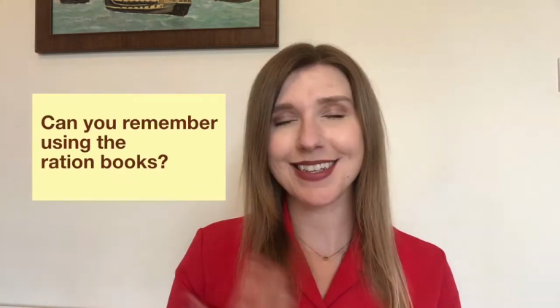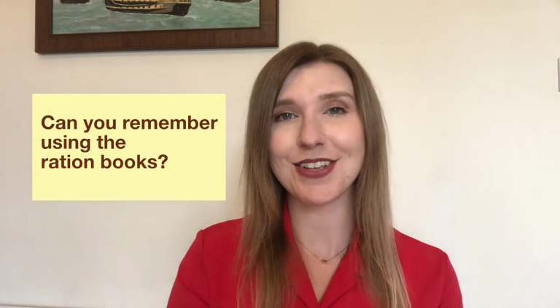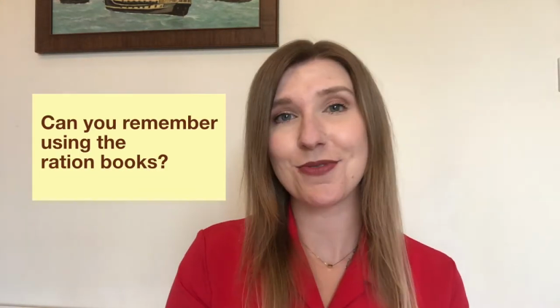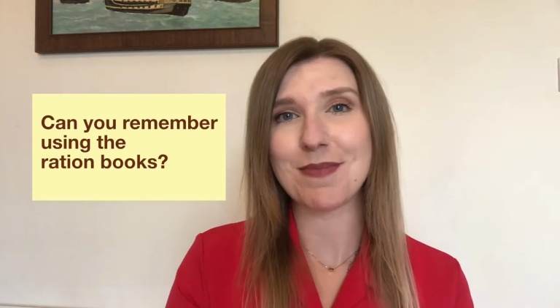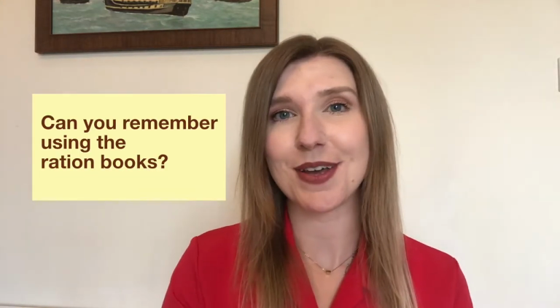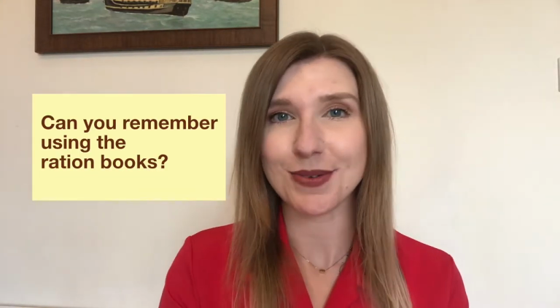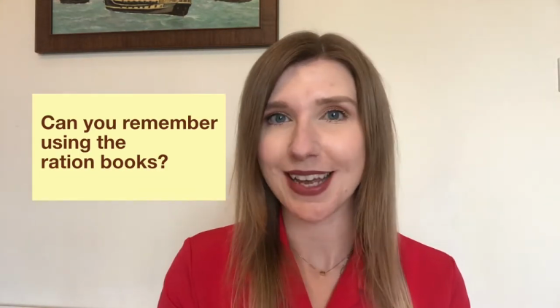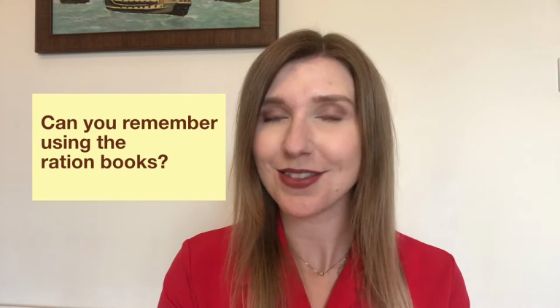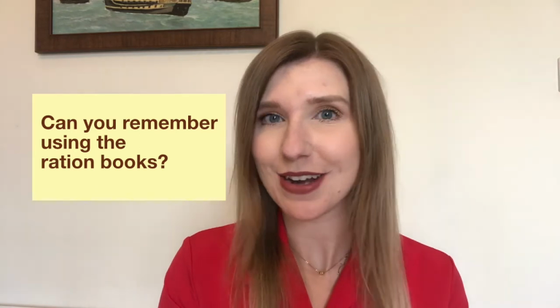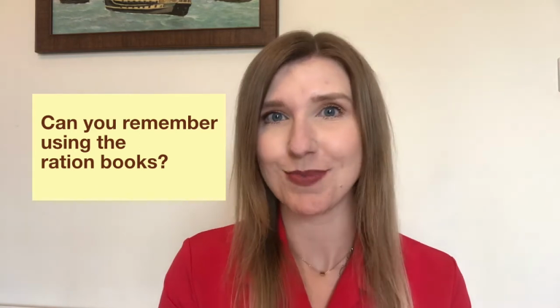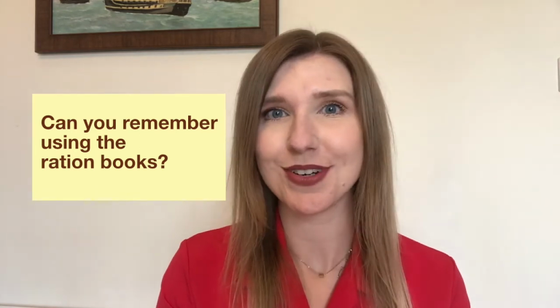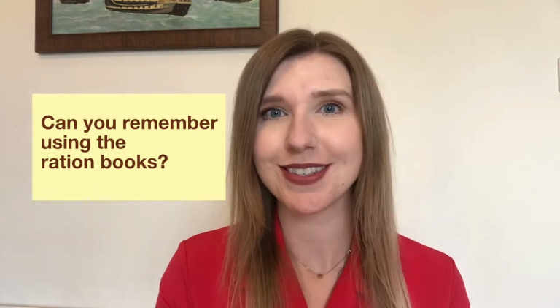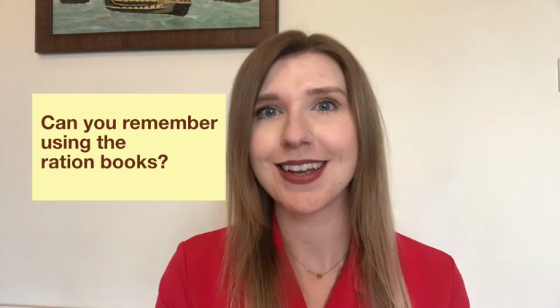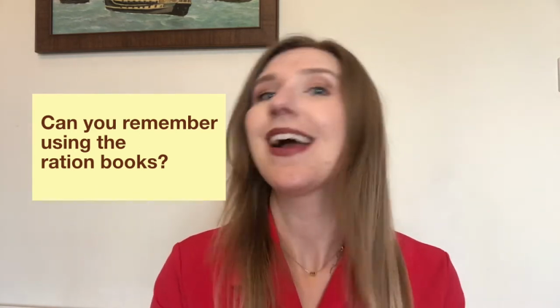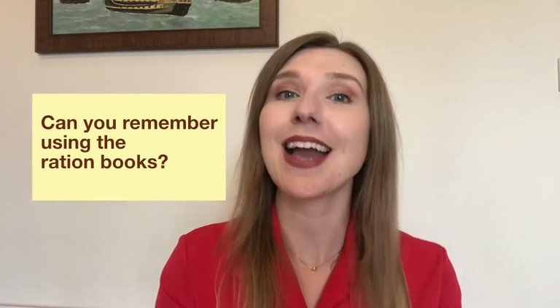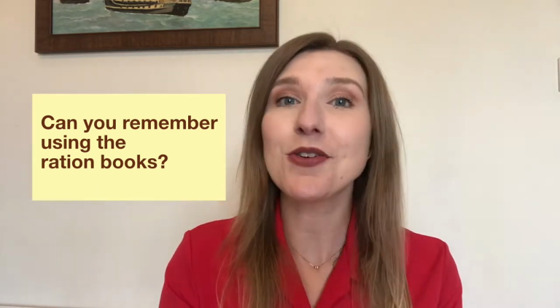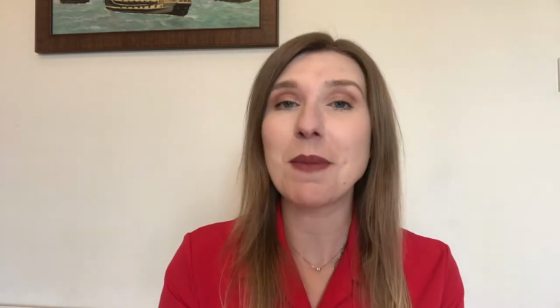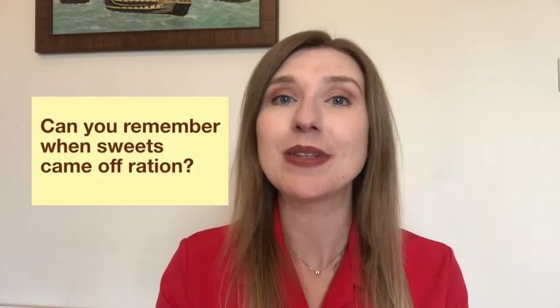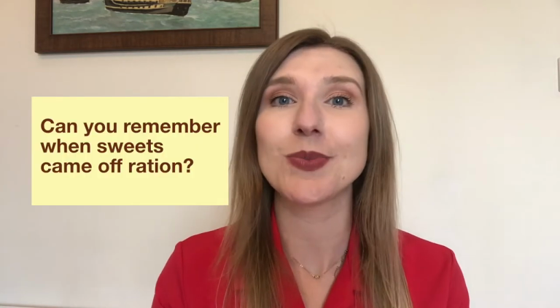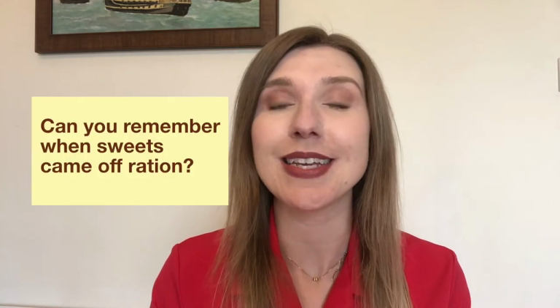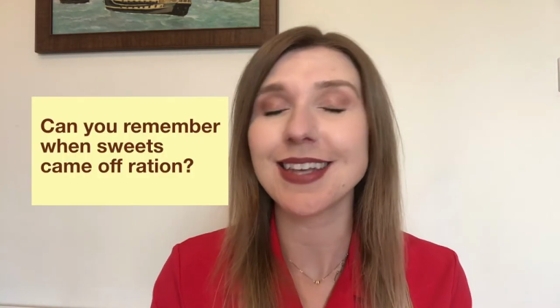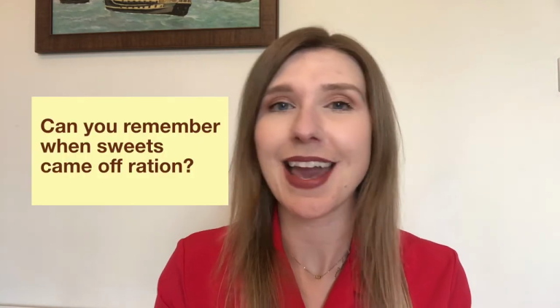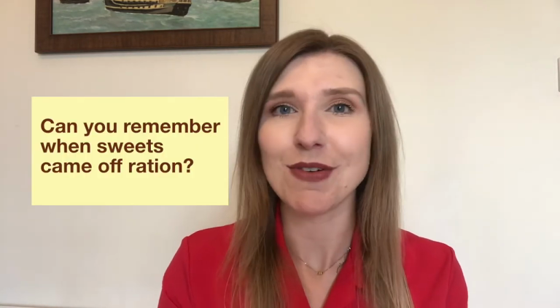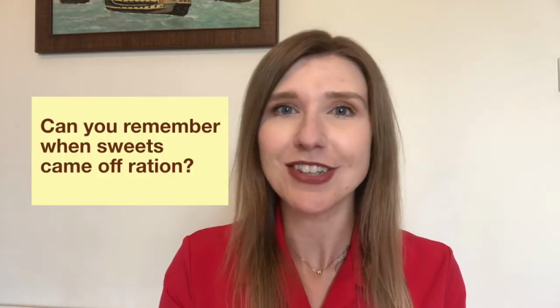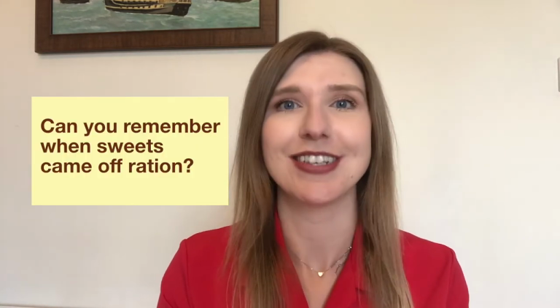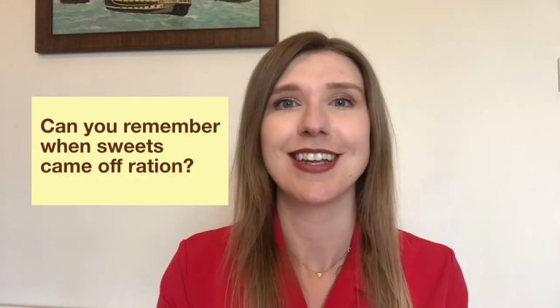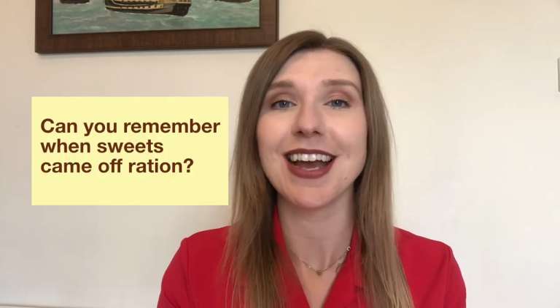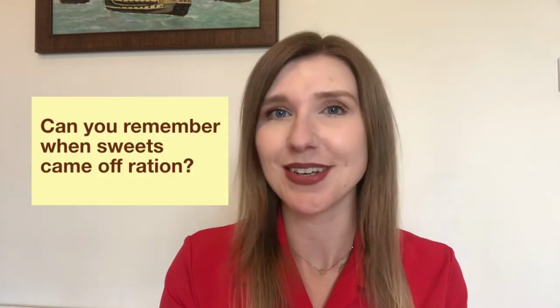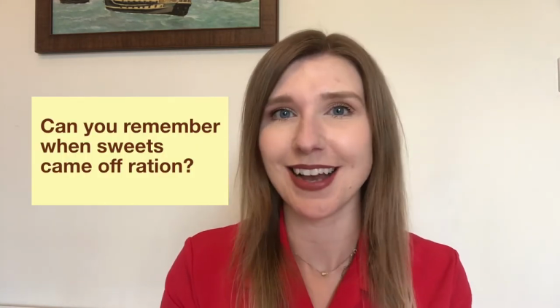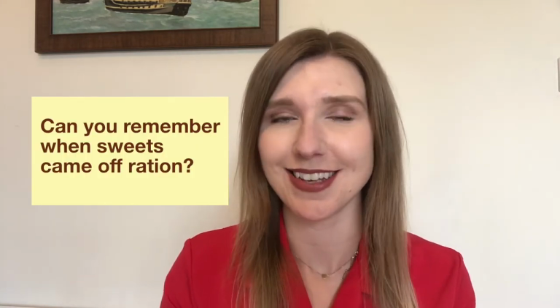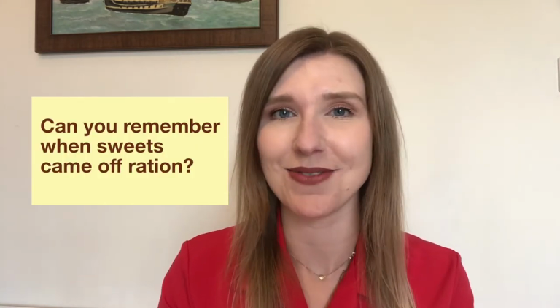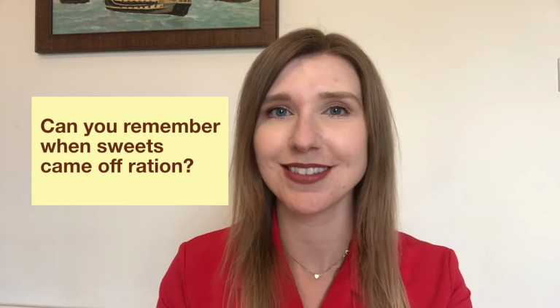Can you remember using the ration books? And can you remember when sweets came off ration and how exciting that was?